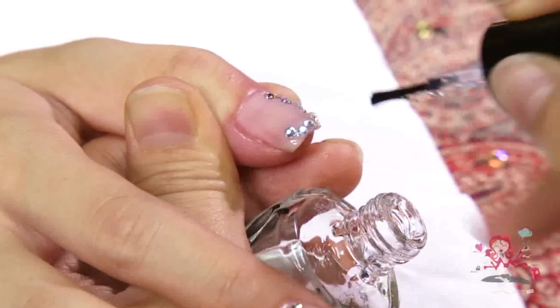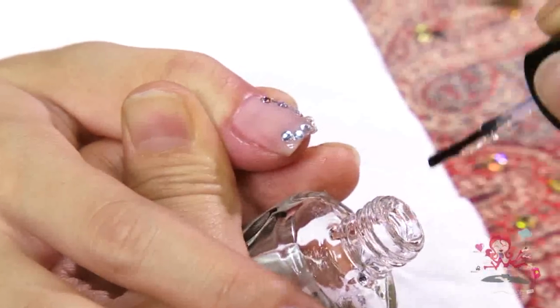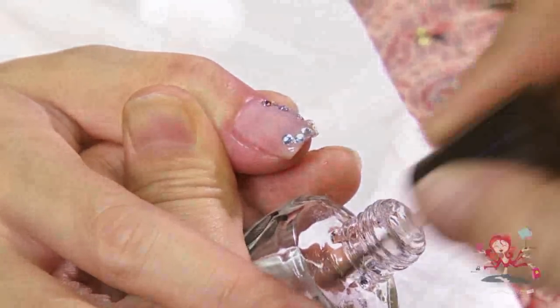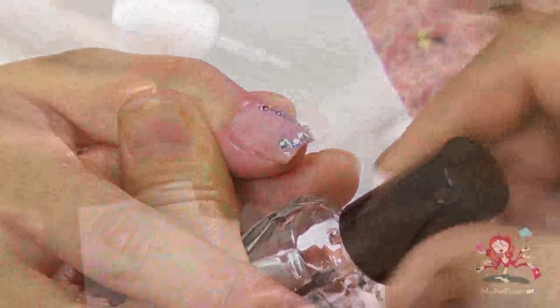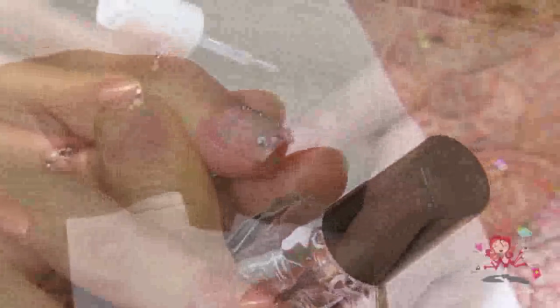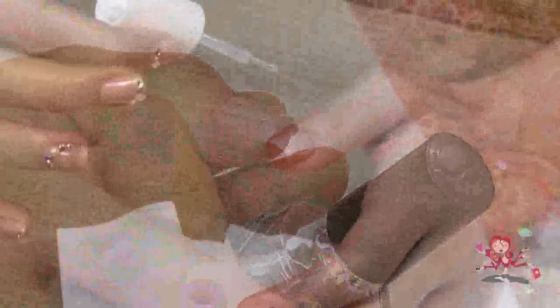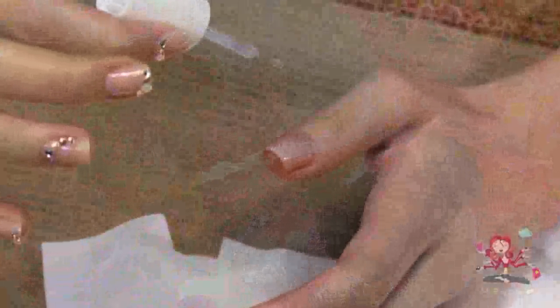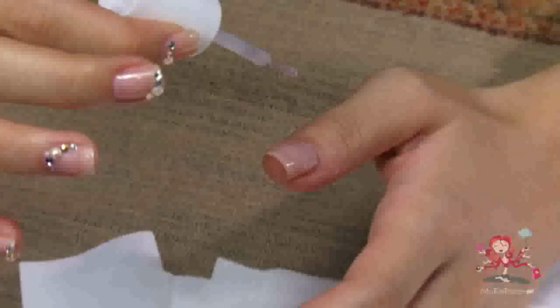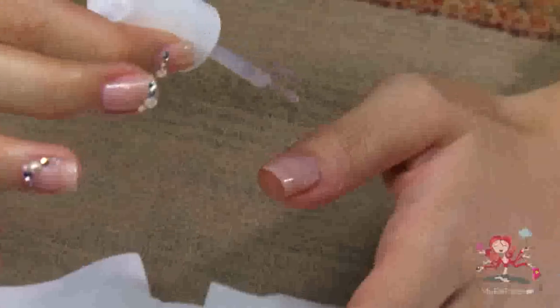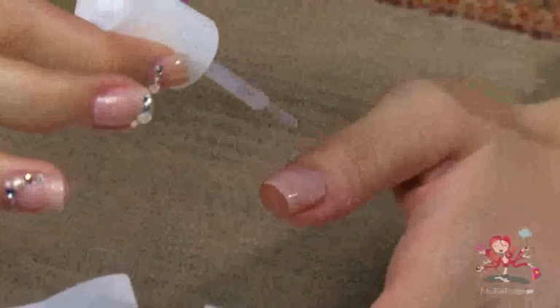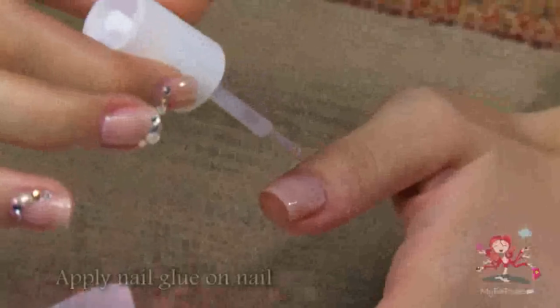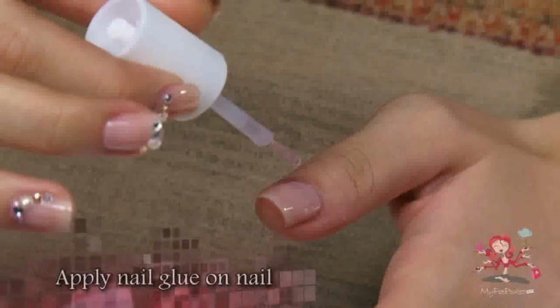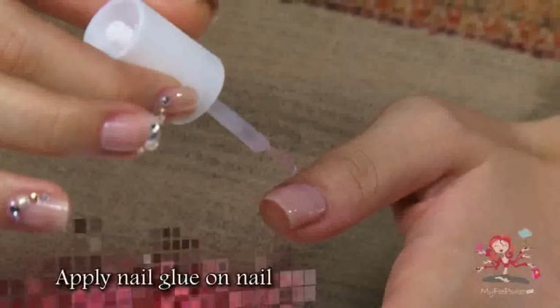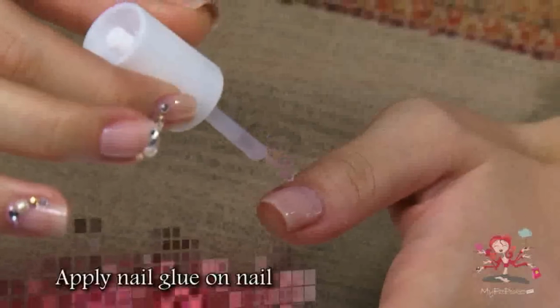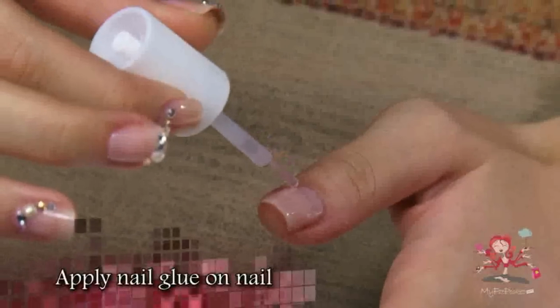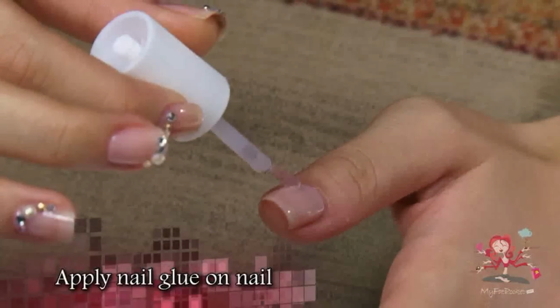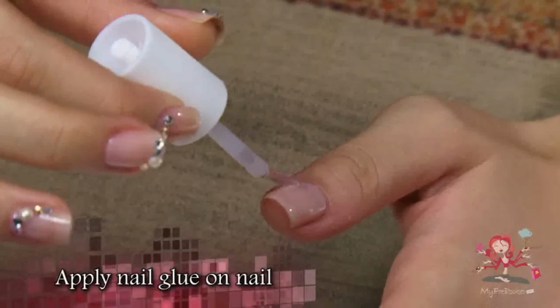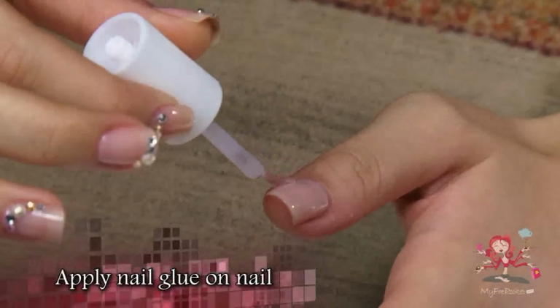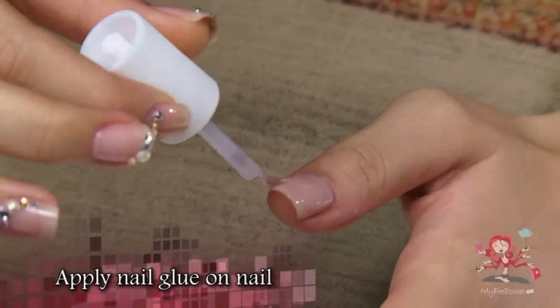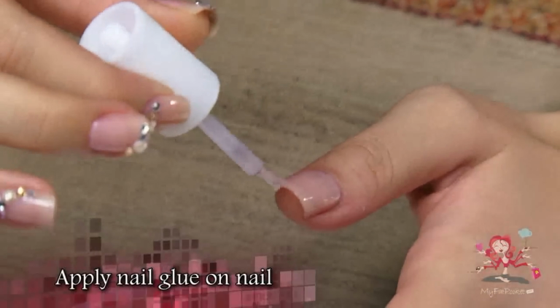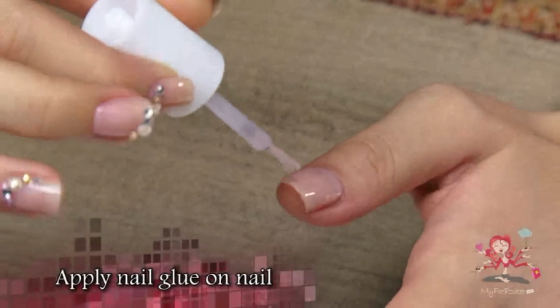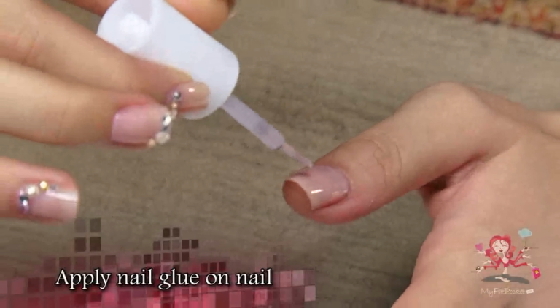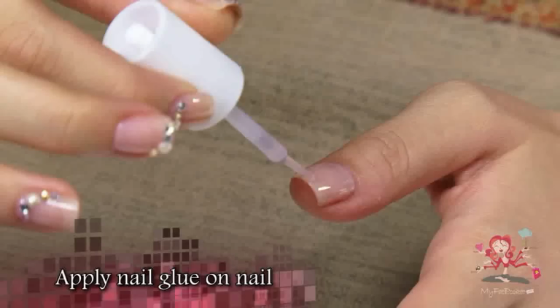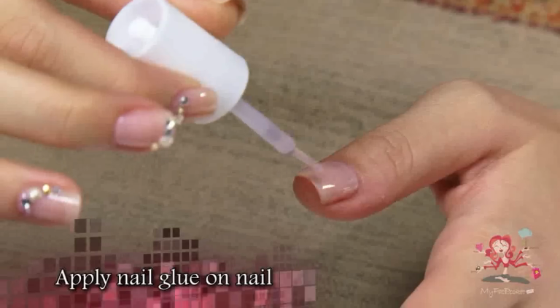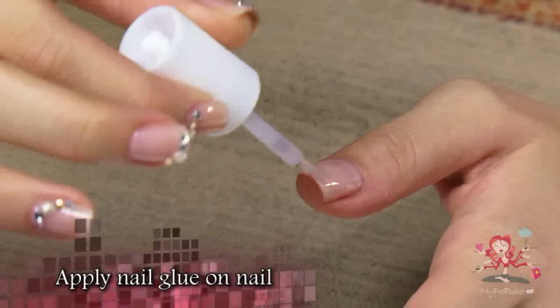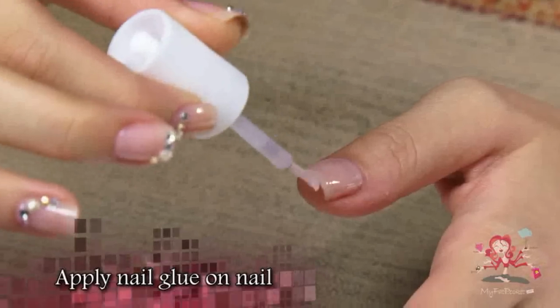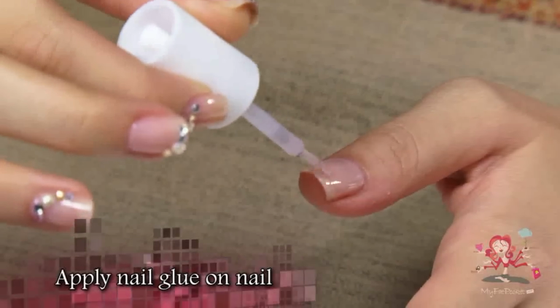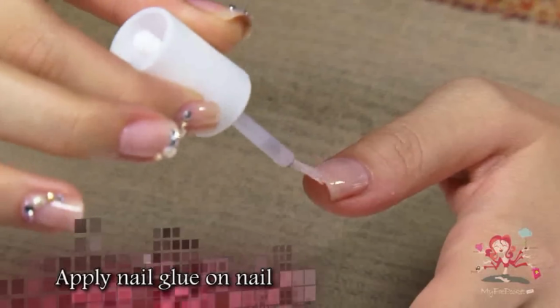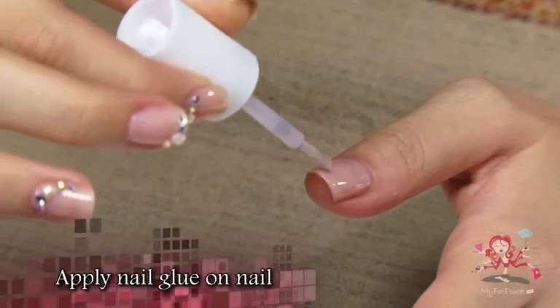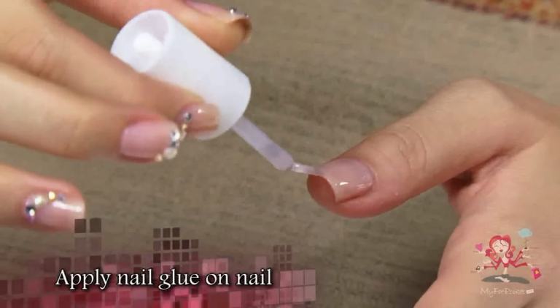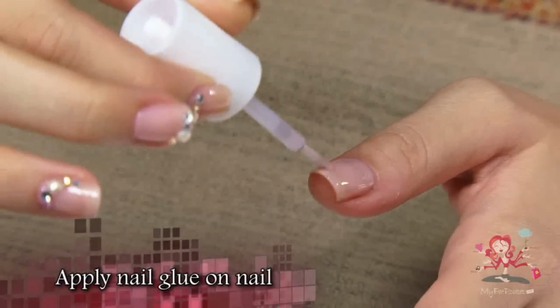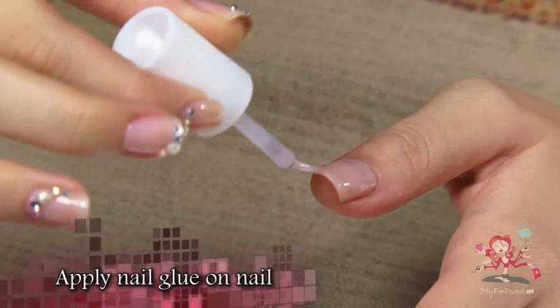Now it's our model's turn to show us how quick and easy good nail care is to do yourself.